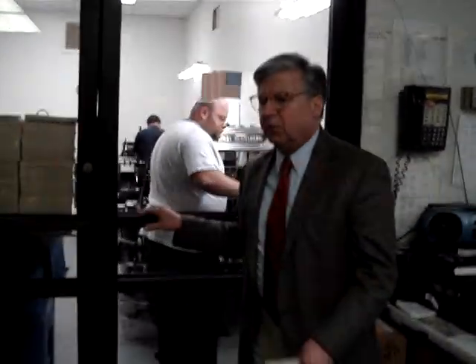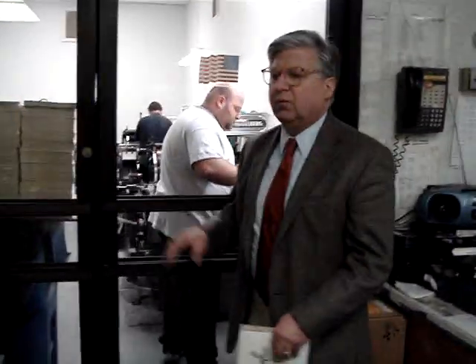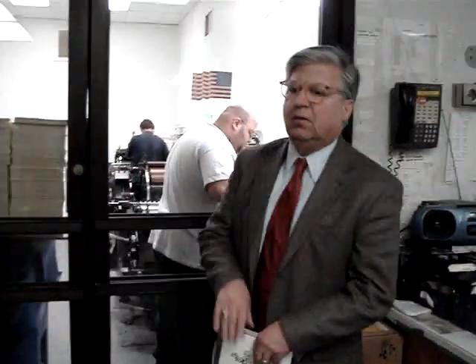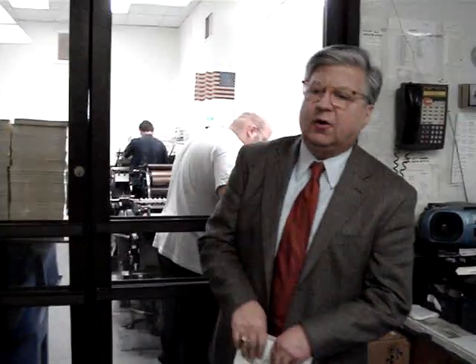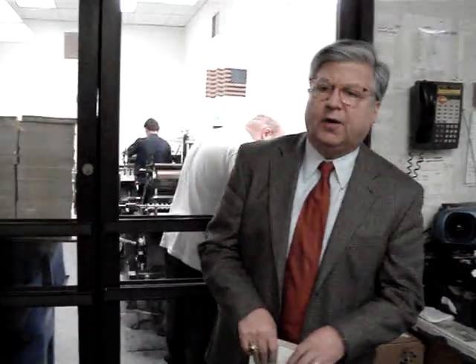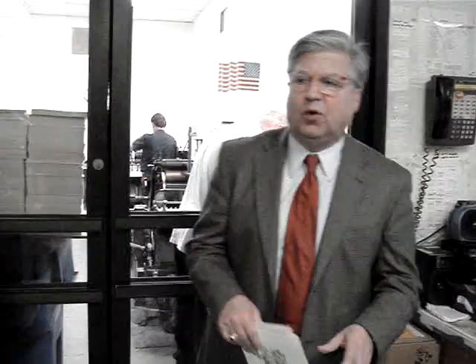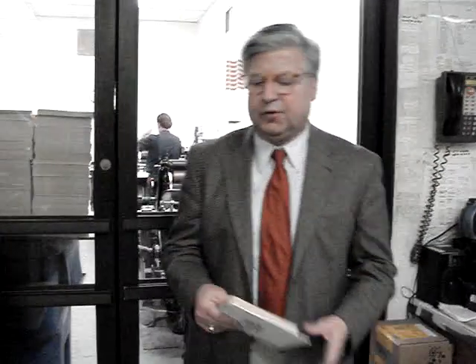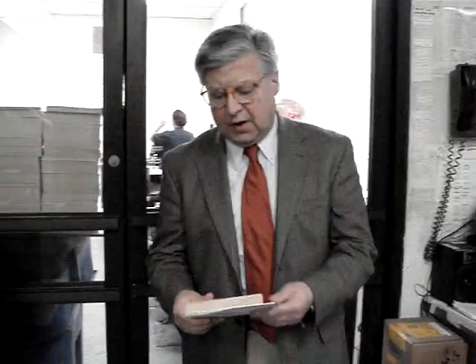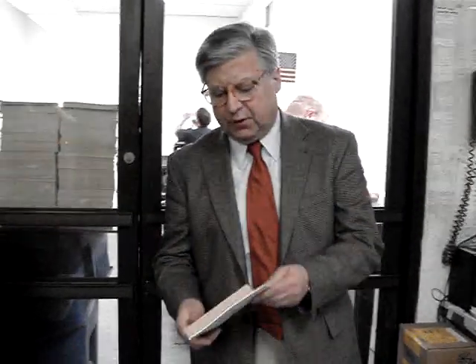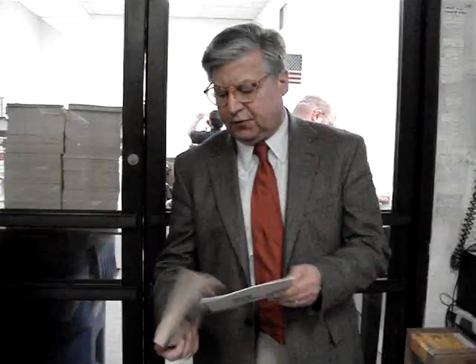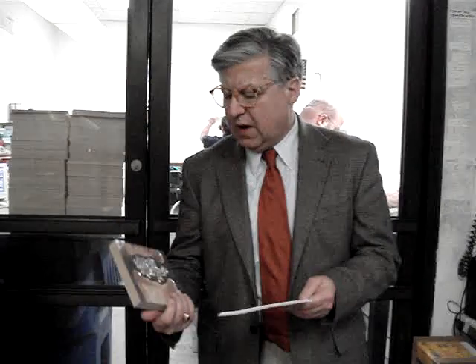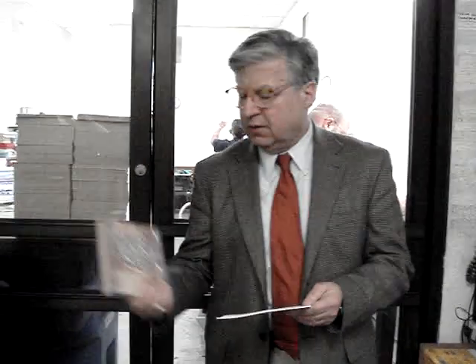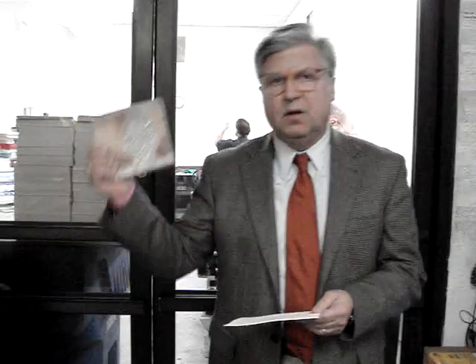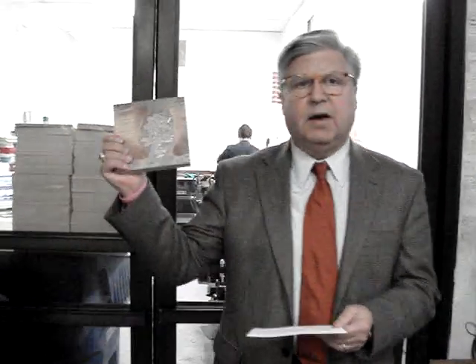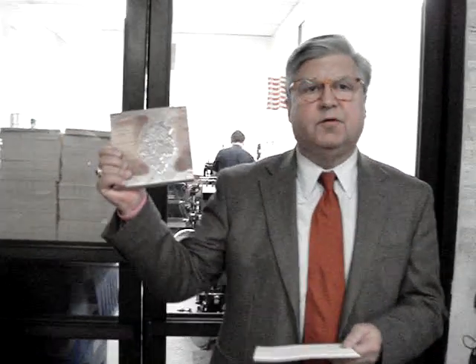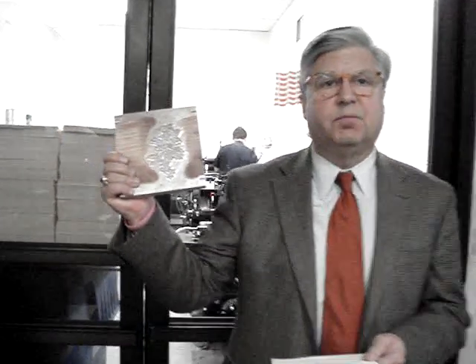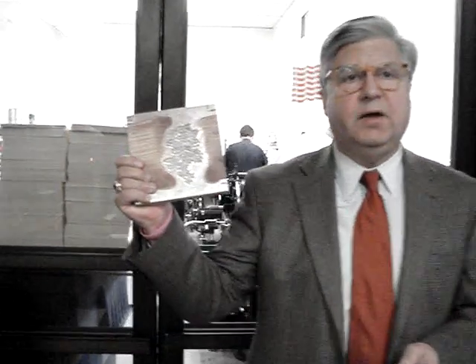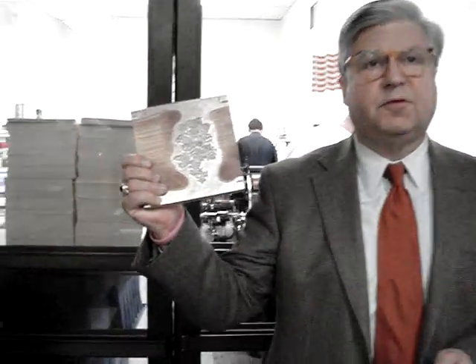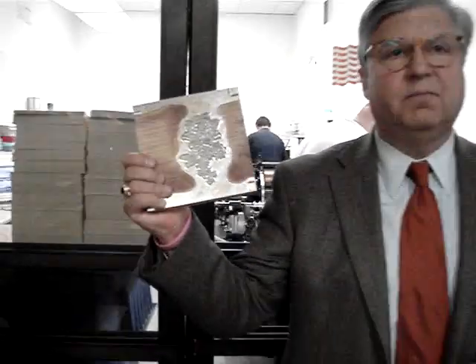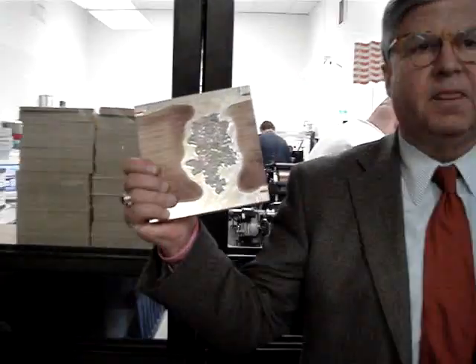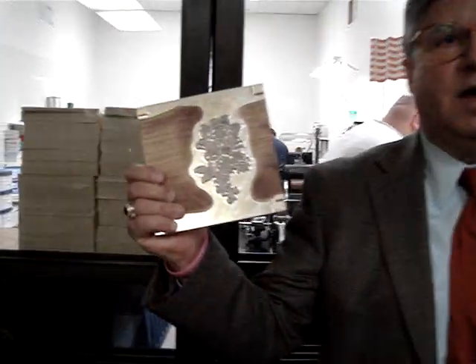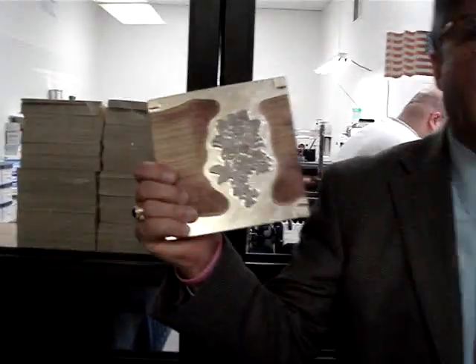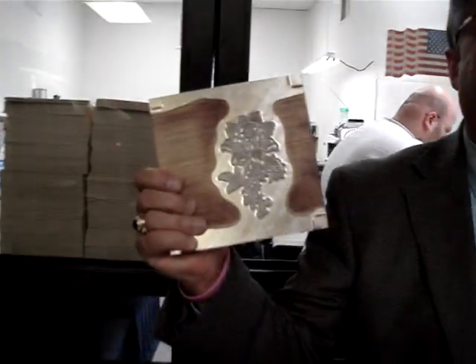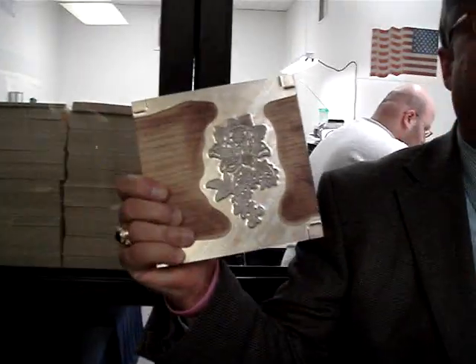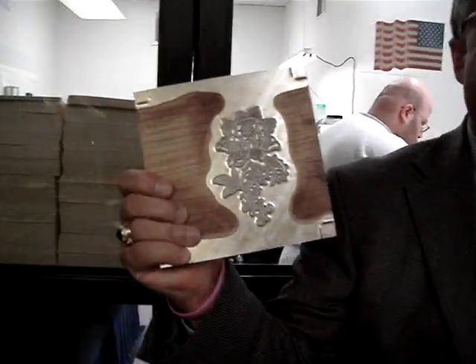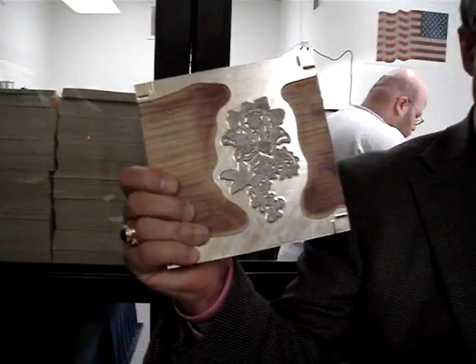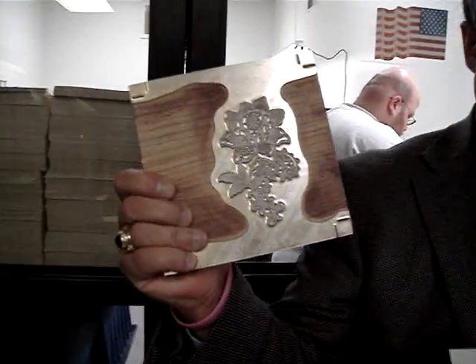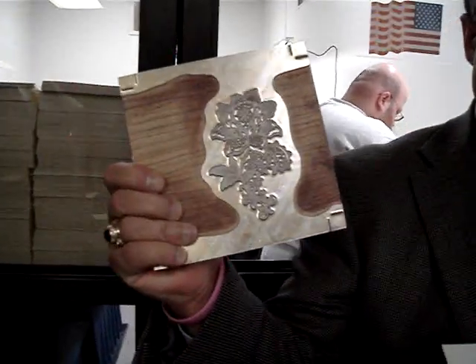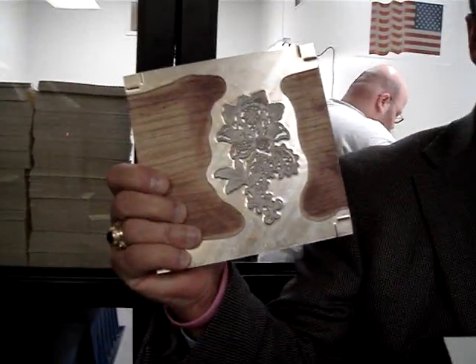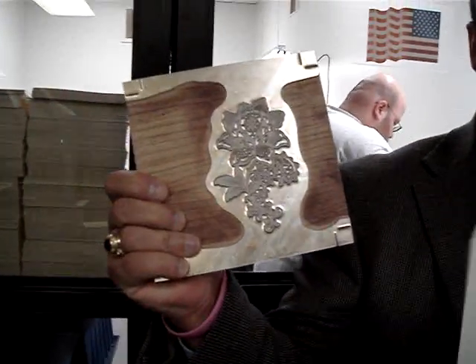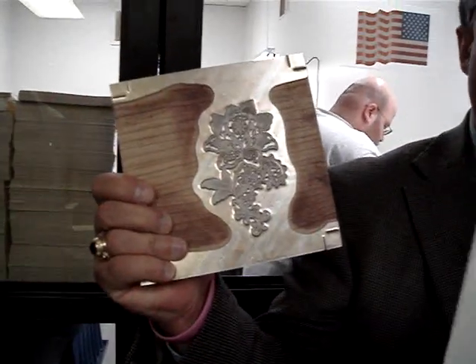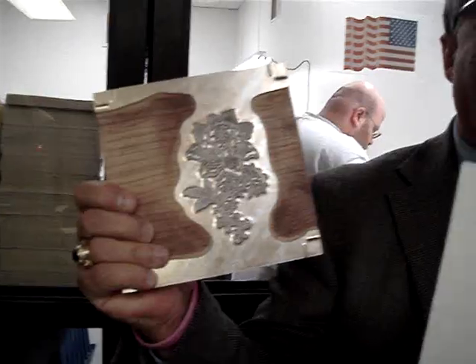All letterpress work is done with magnesium plates, and we run the finest papers that we can find.